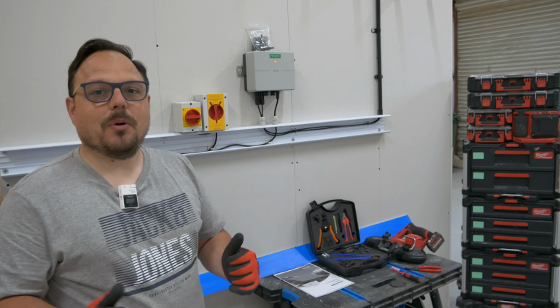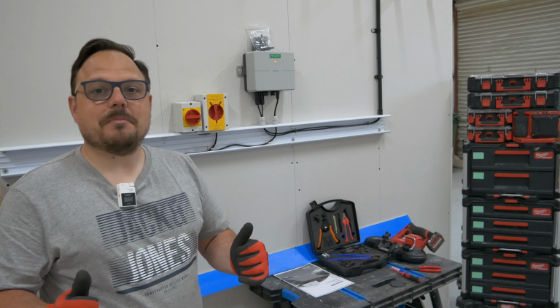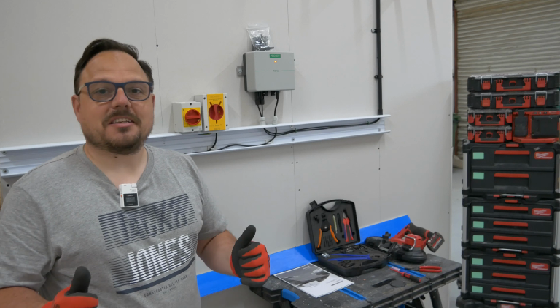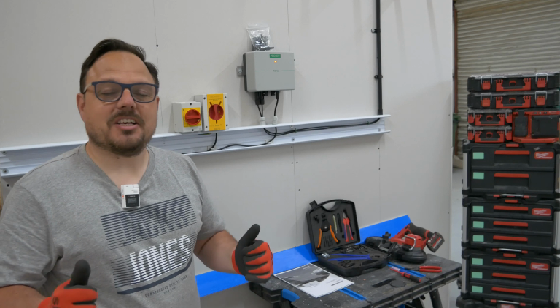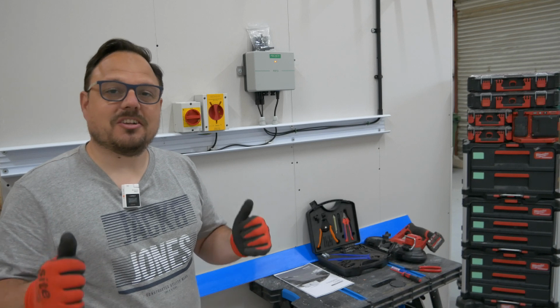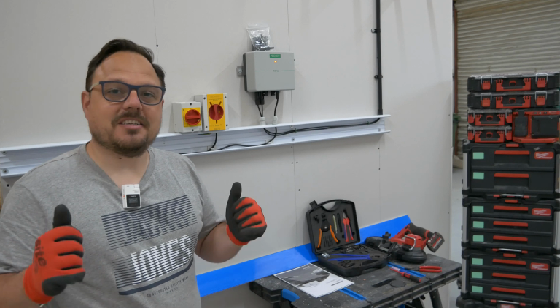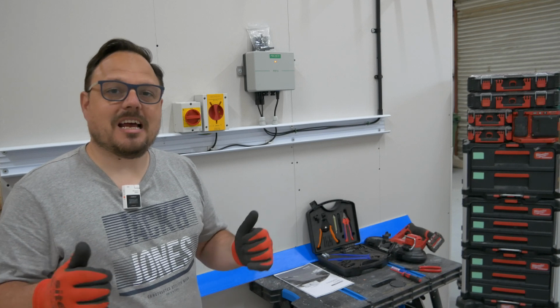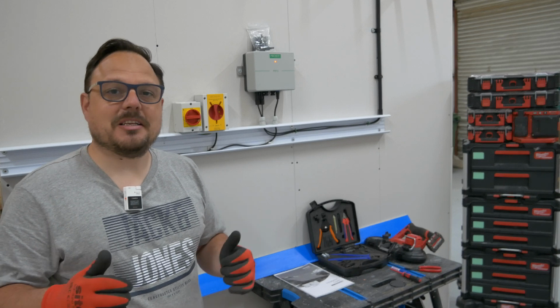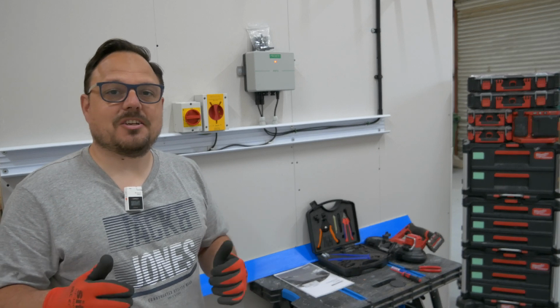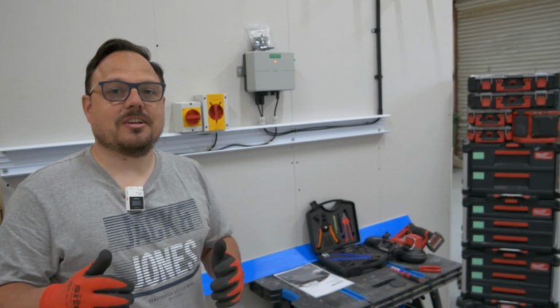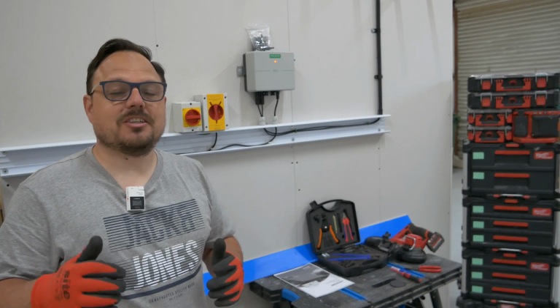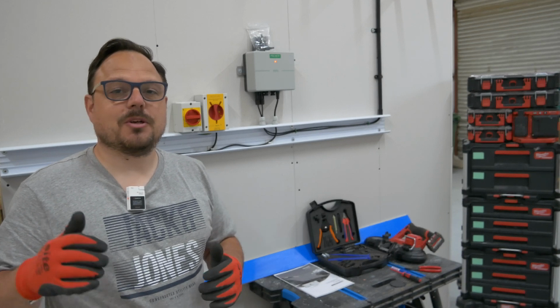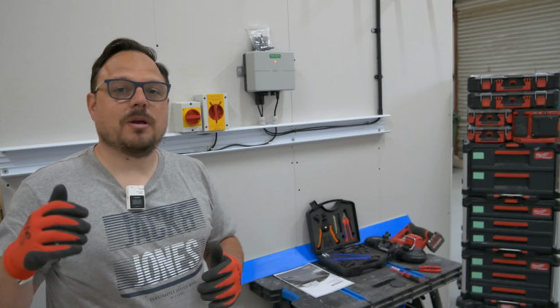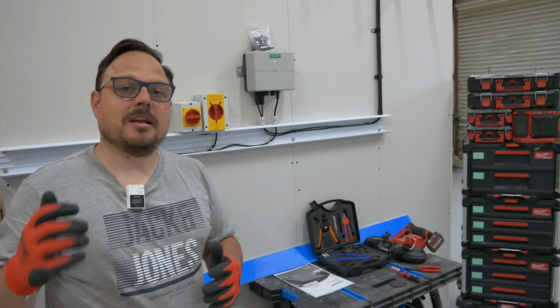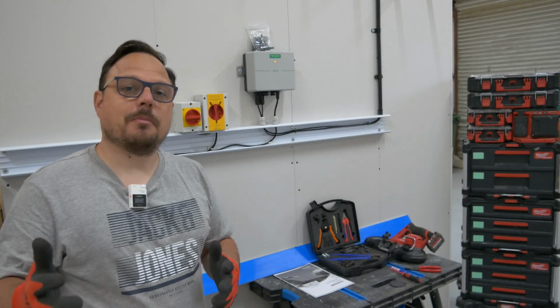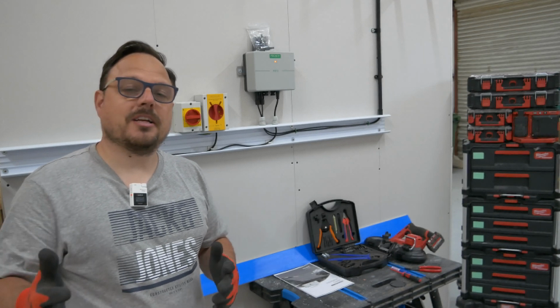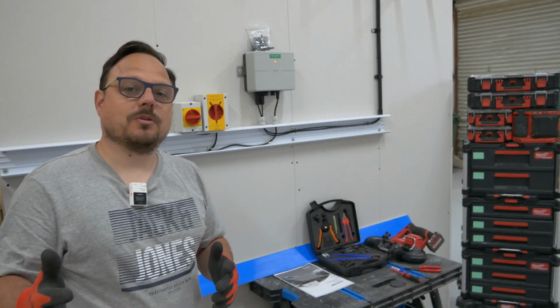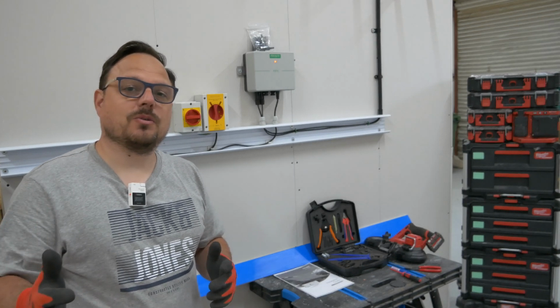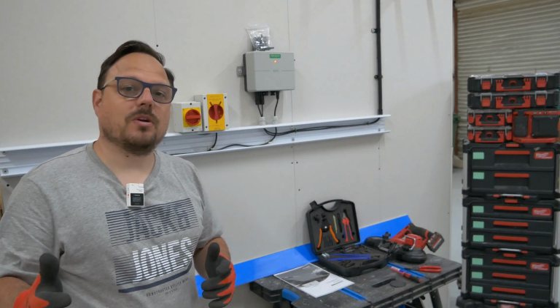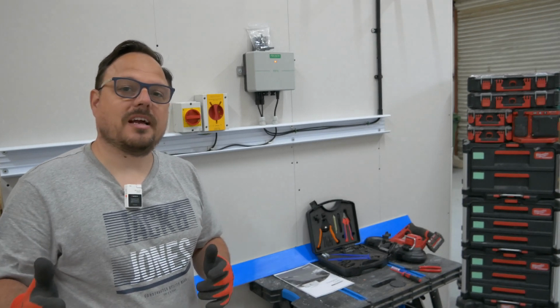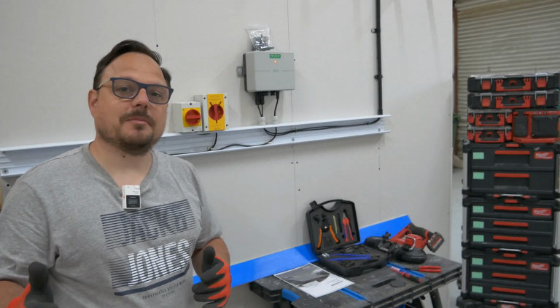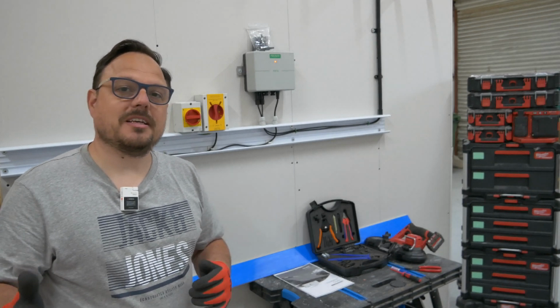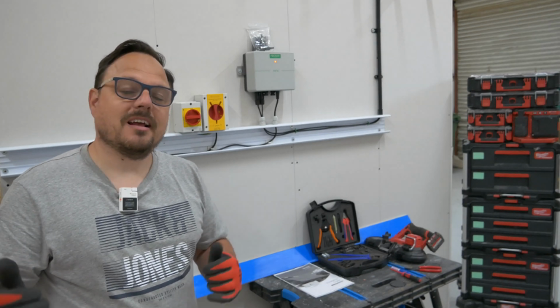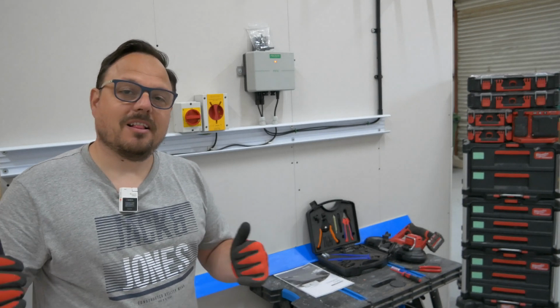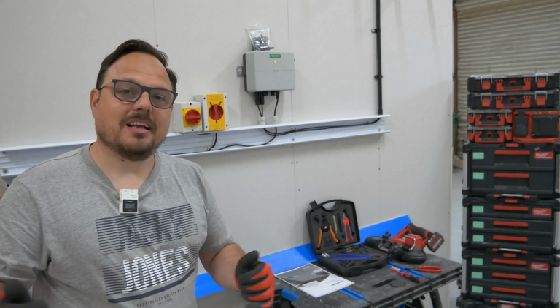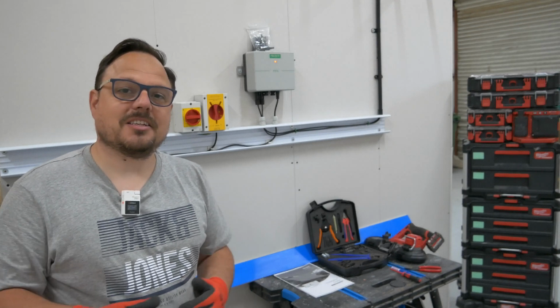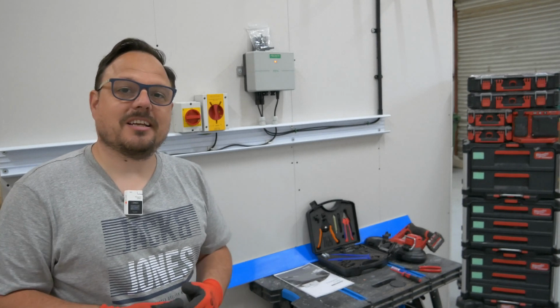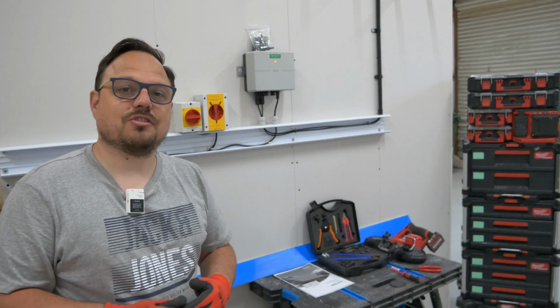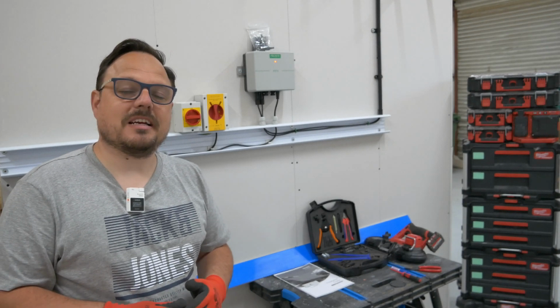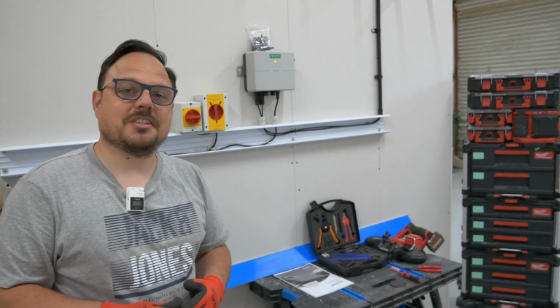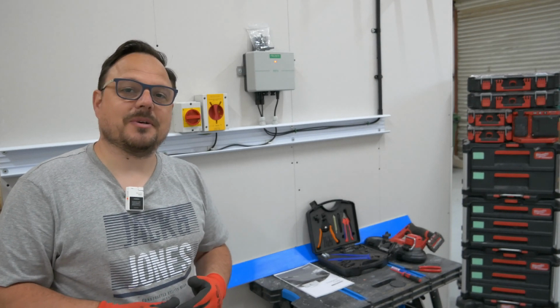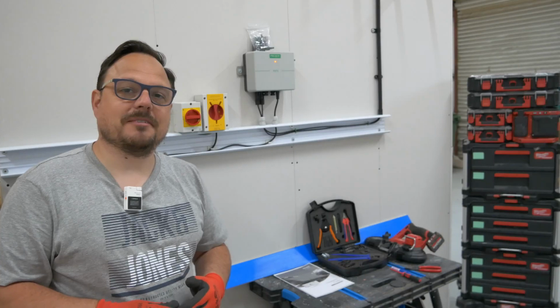Welcome back to the channel. Today I'm installing some equipment at Apprentice One-to-One Academy. Let's get straight to it.